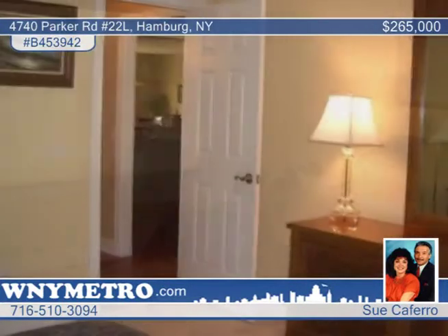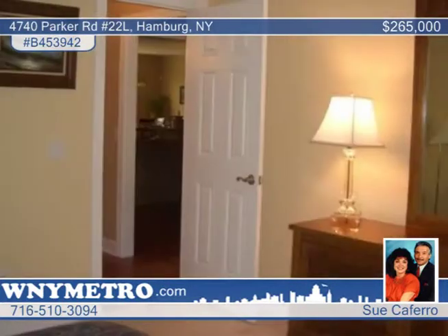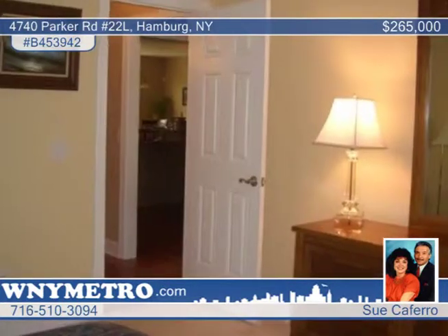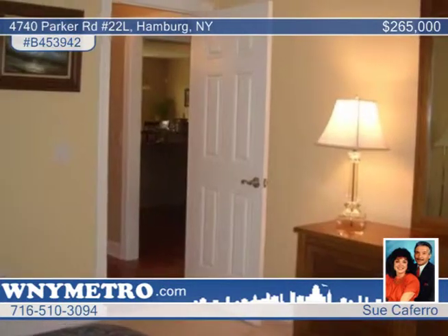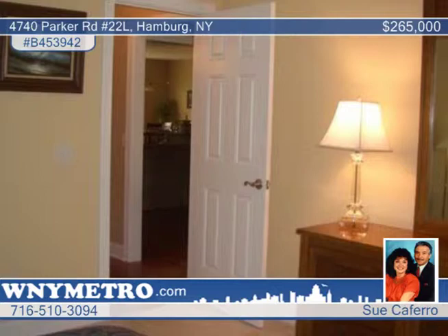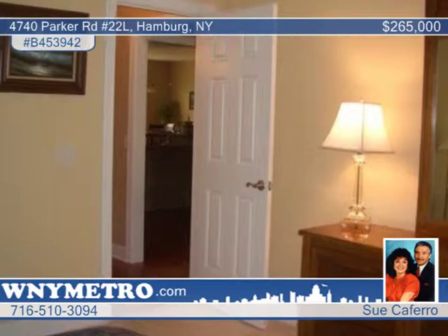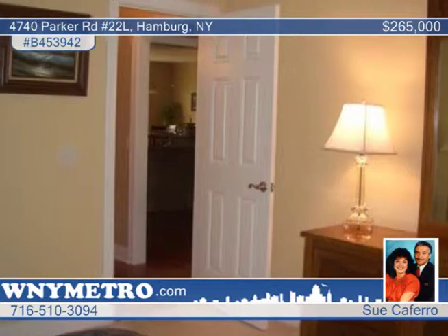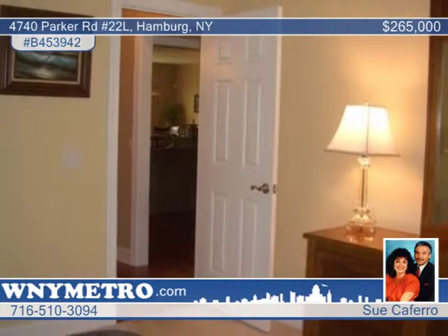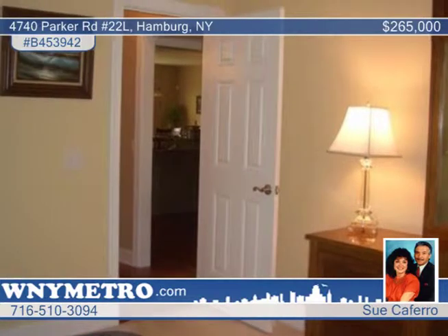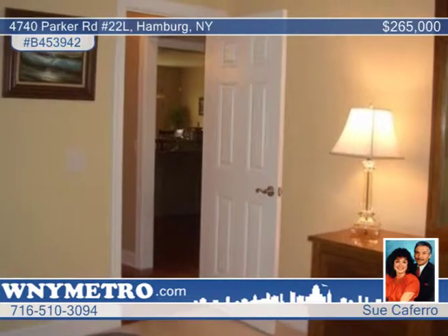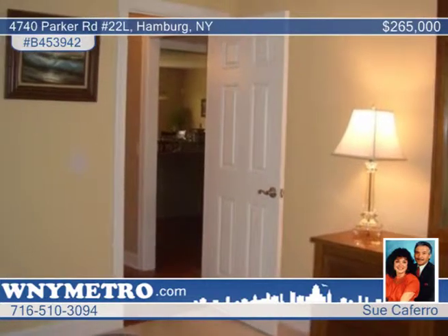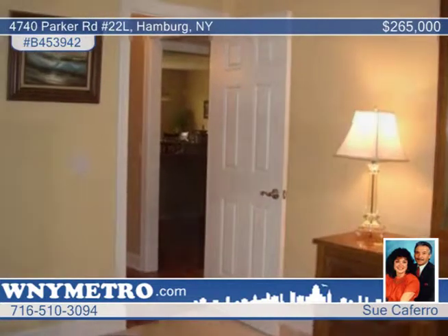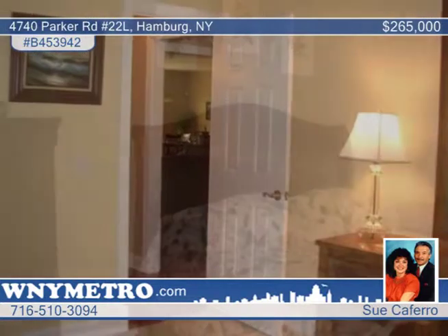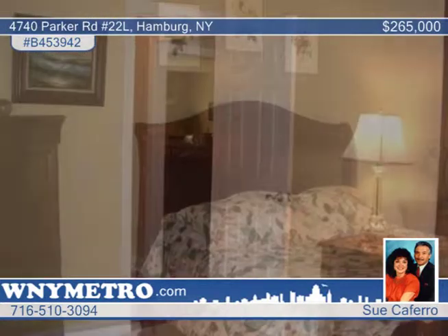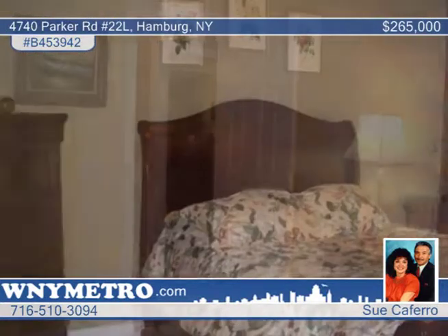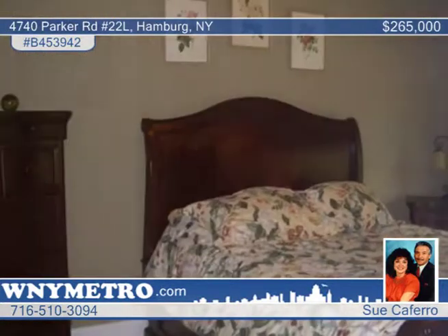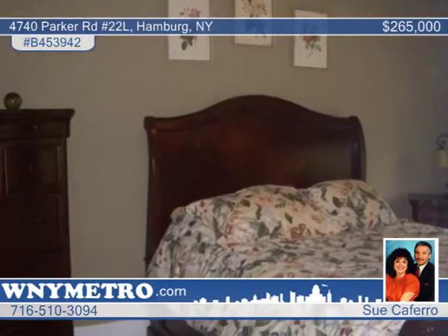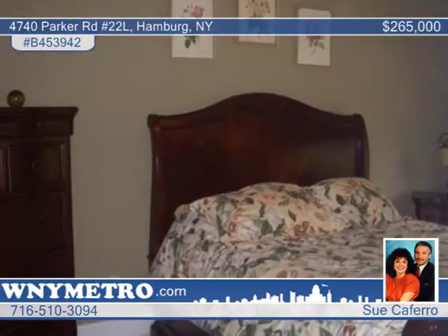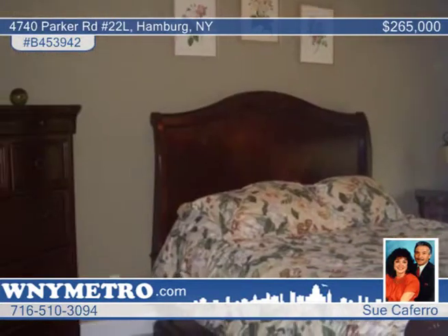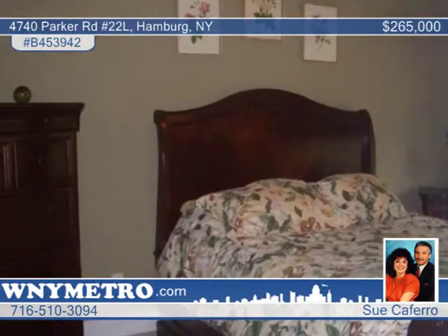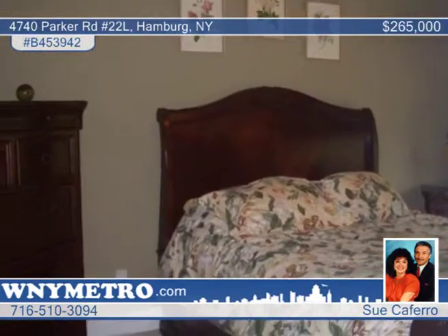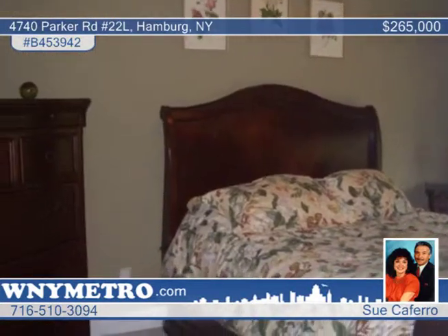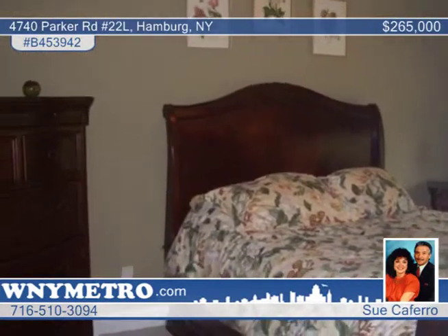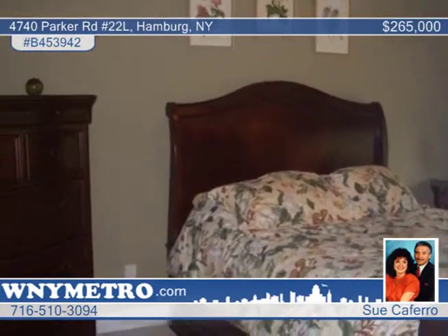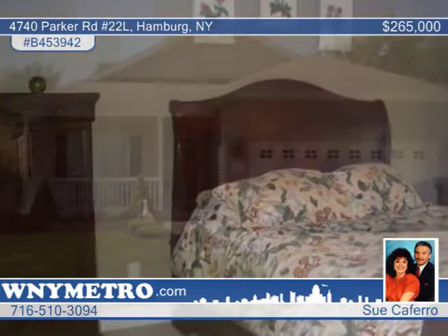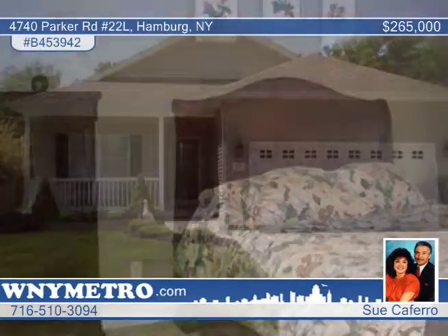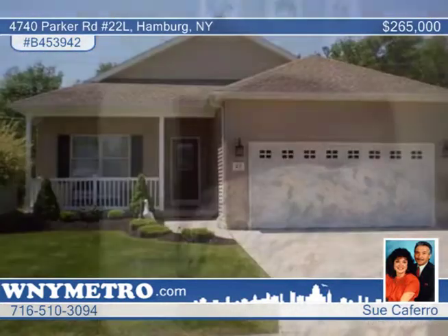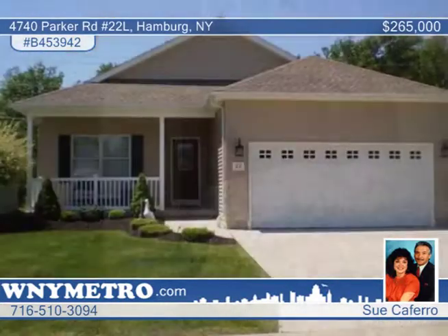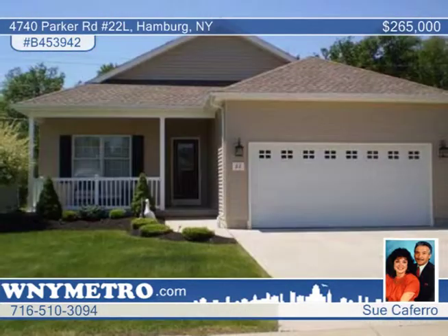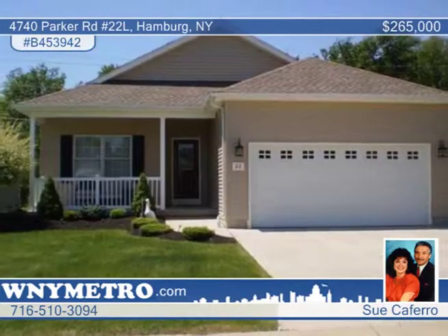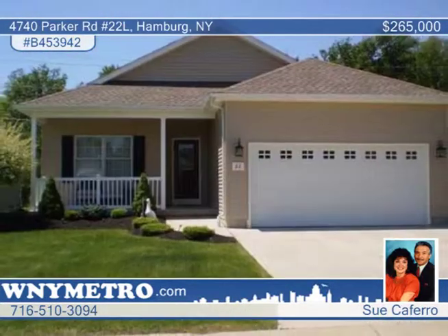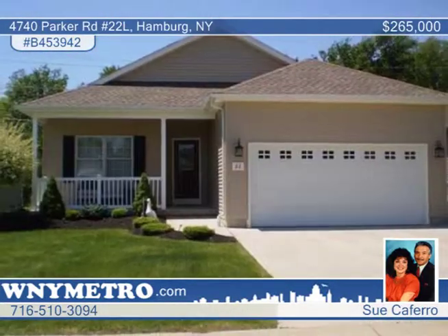Back up to a wooded lot. Sue Caferro says this absolutely stunning home is in move-in condition. Call now.